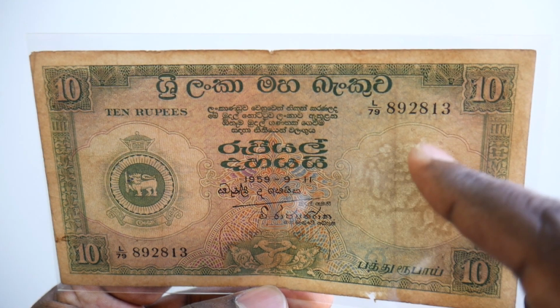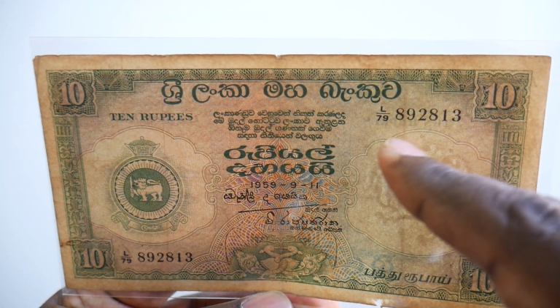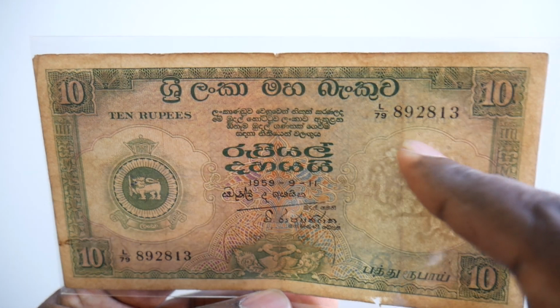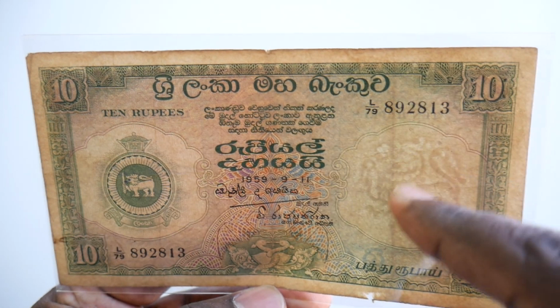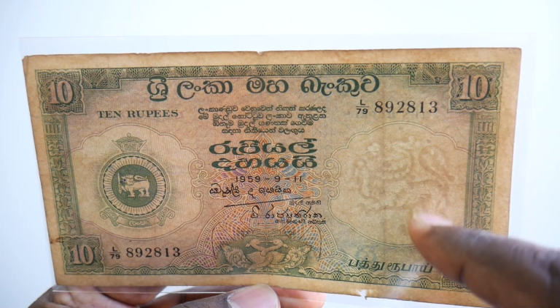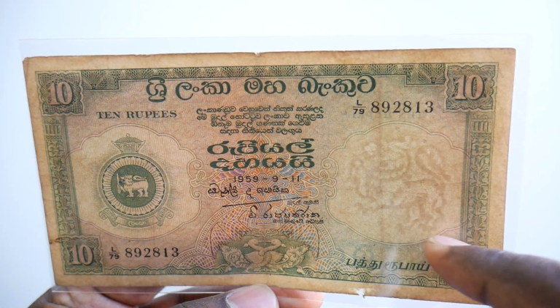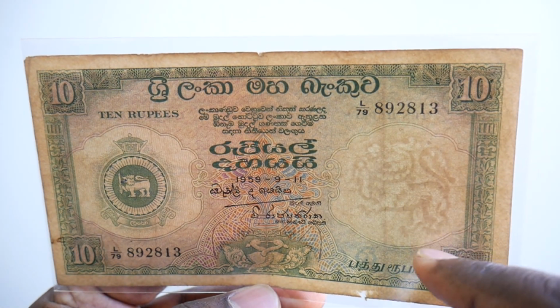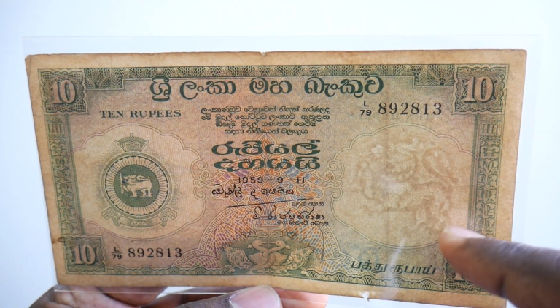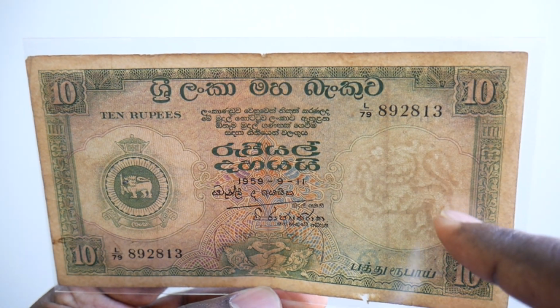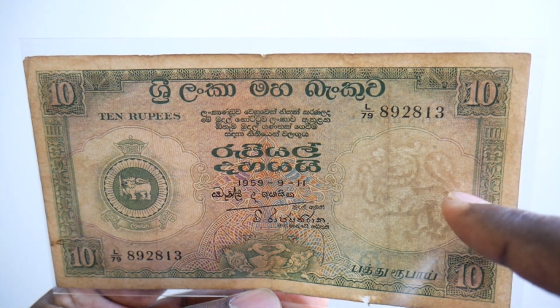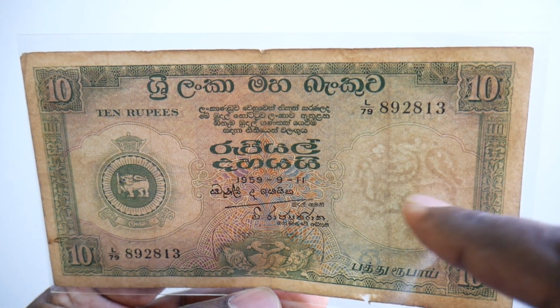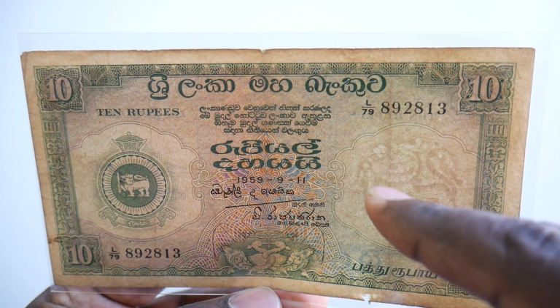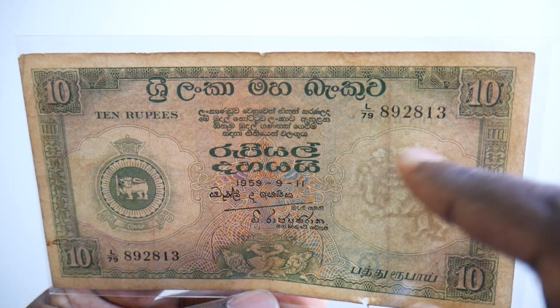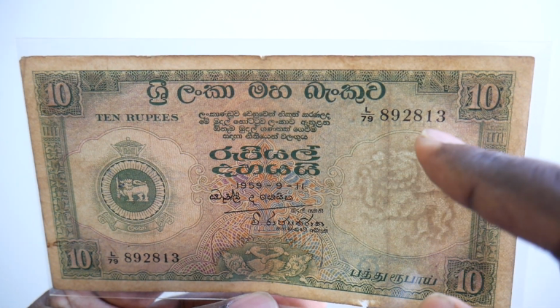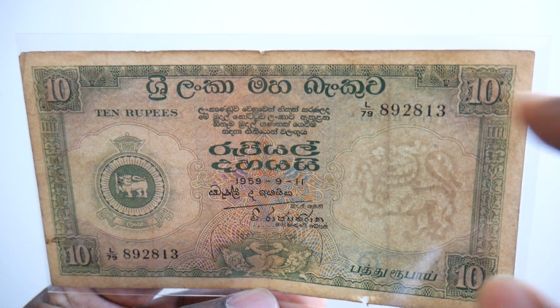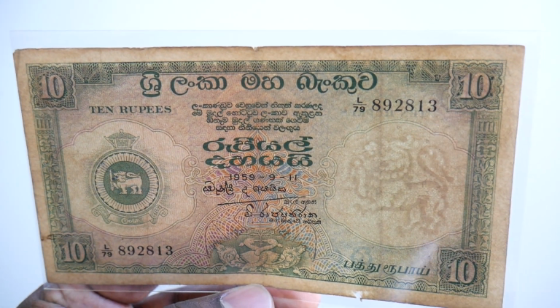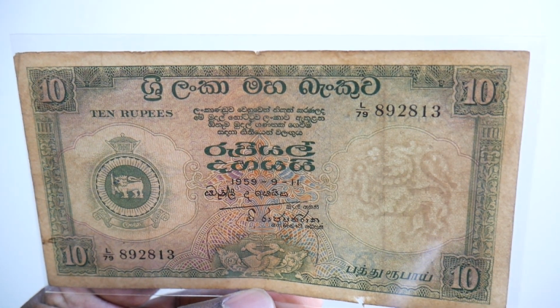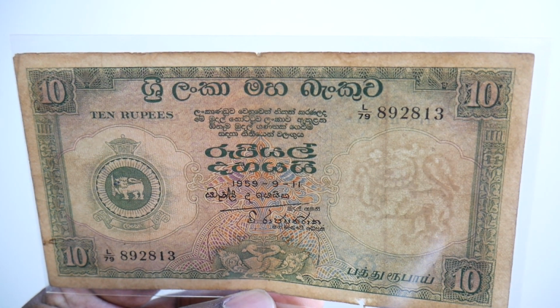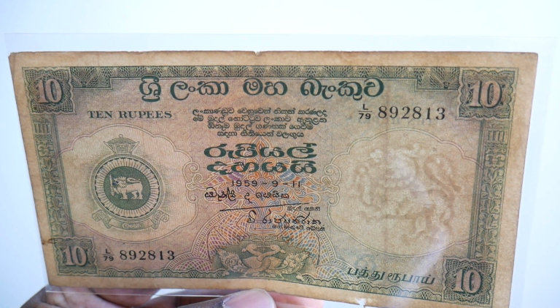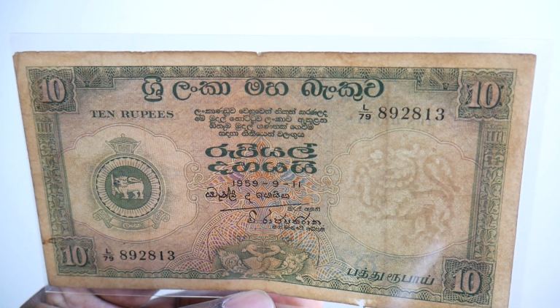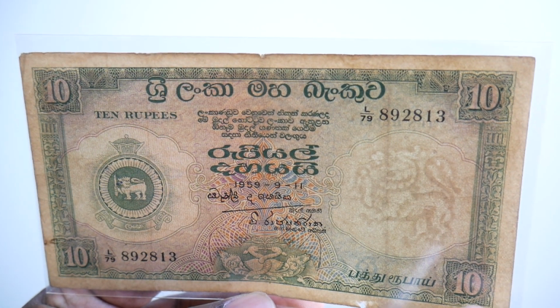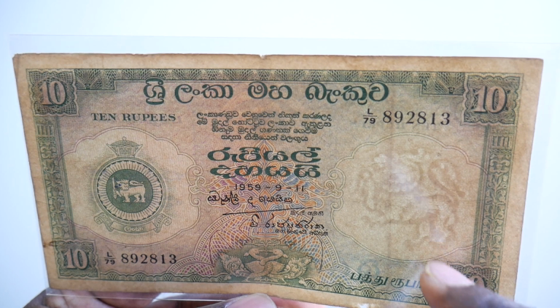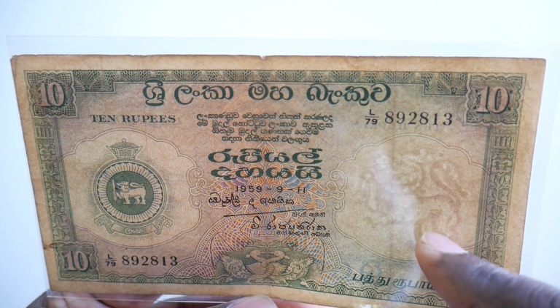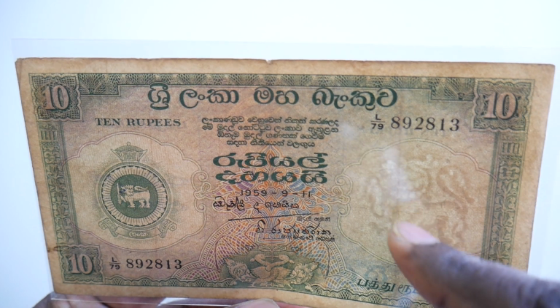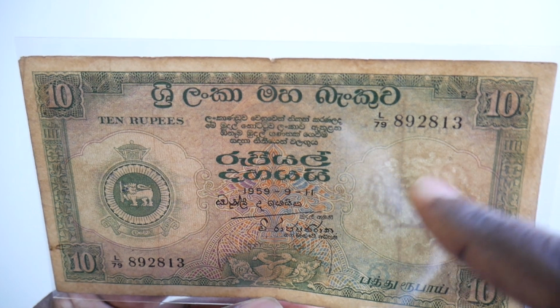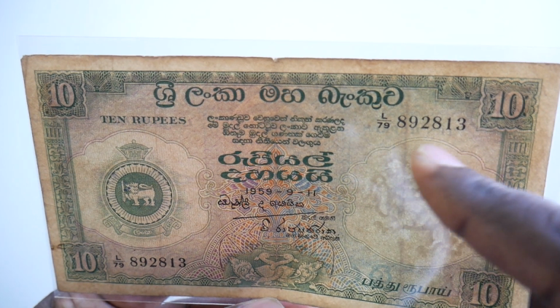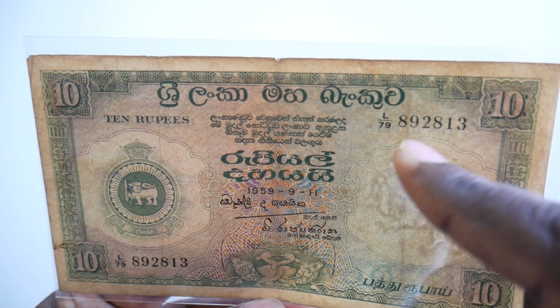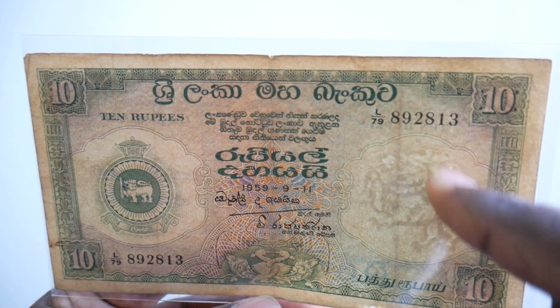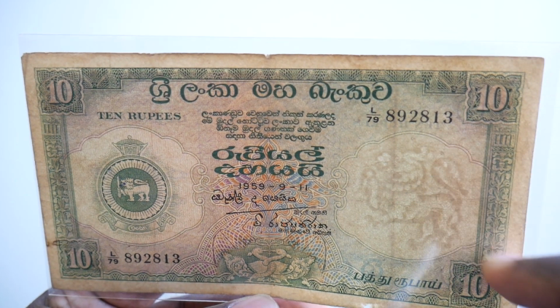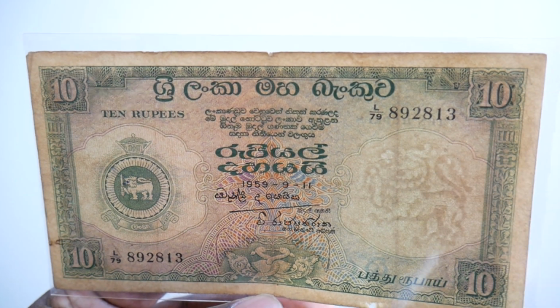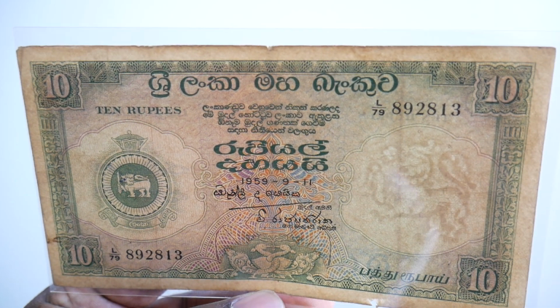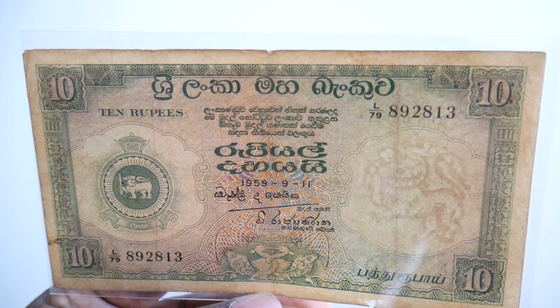You can also see a tiger here — it's a different kind of tiger on this banknote. It looks really nice.